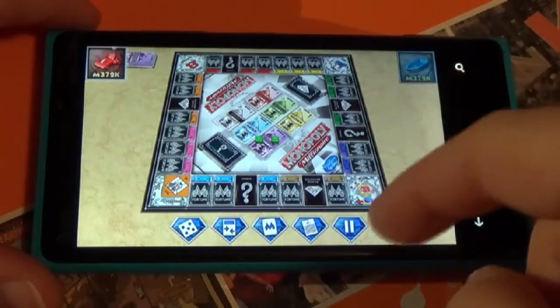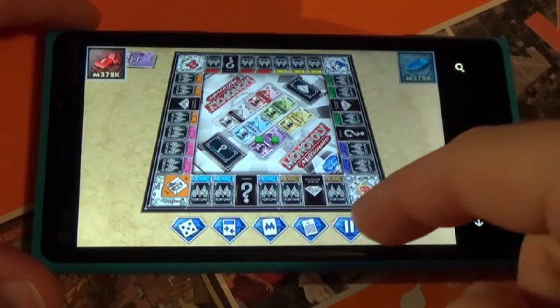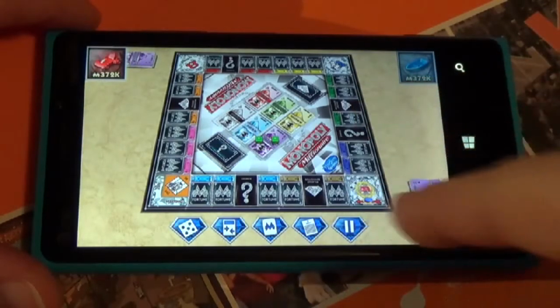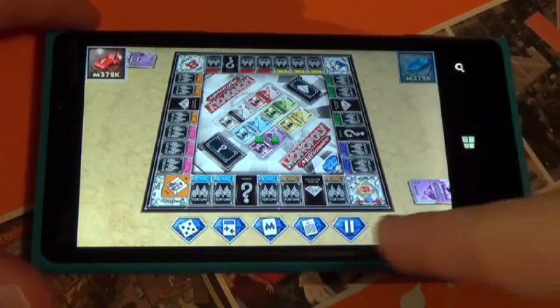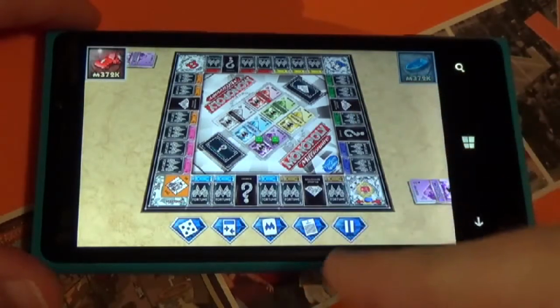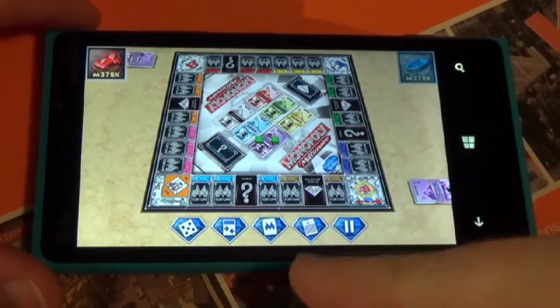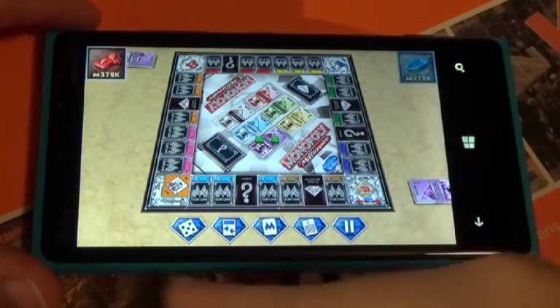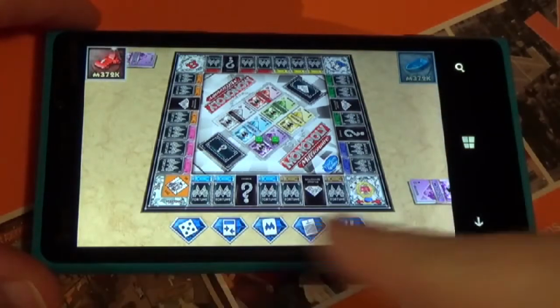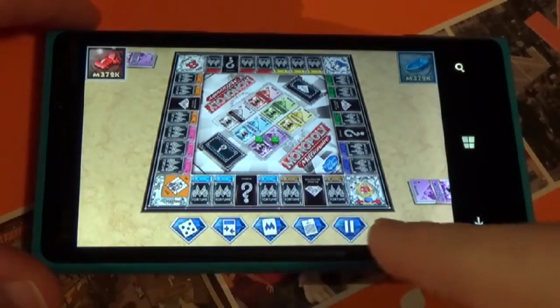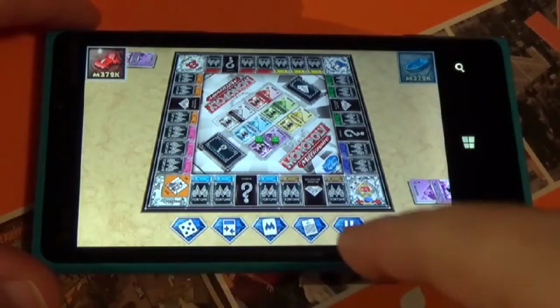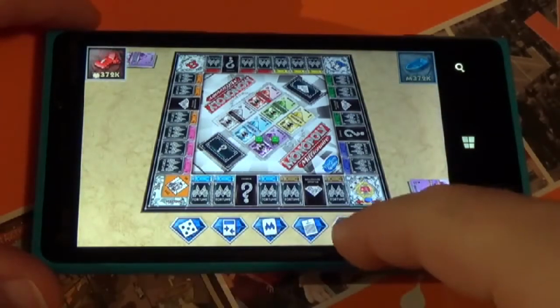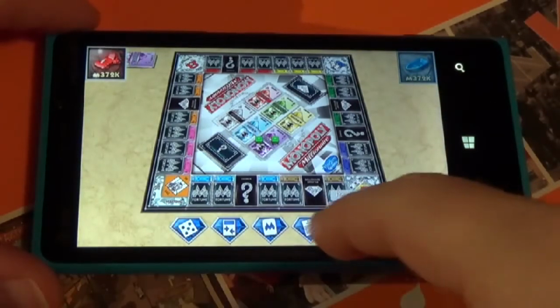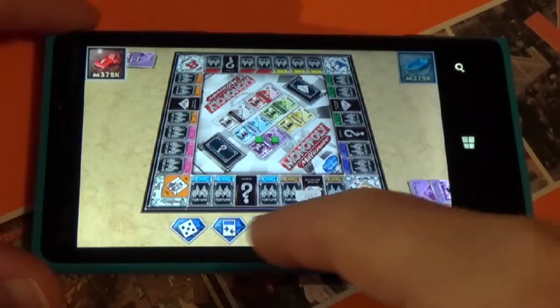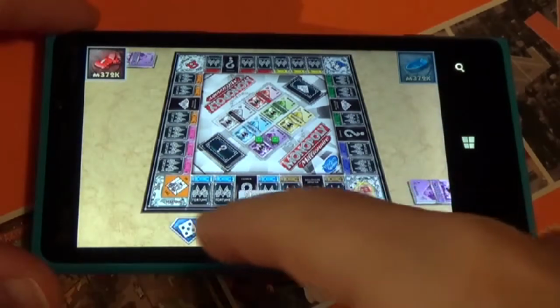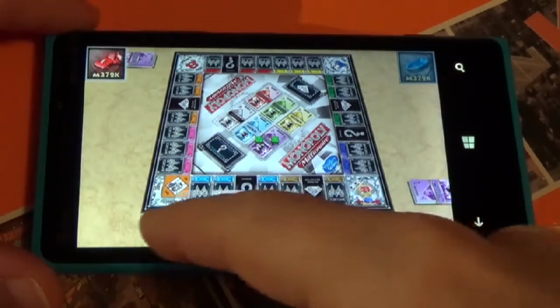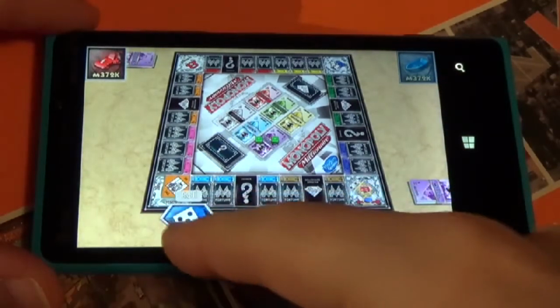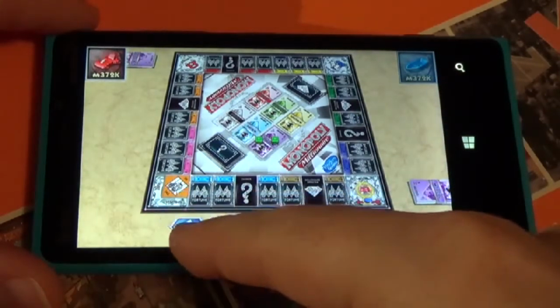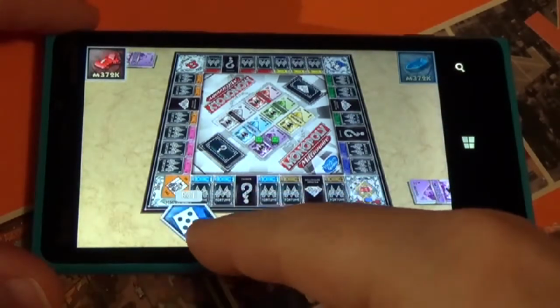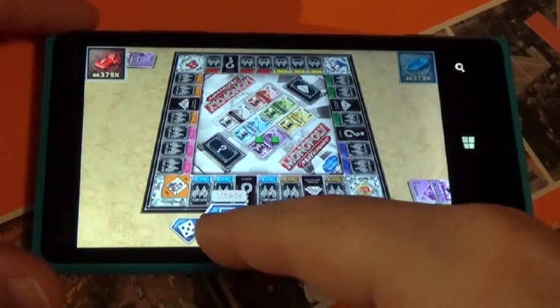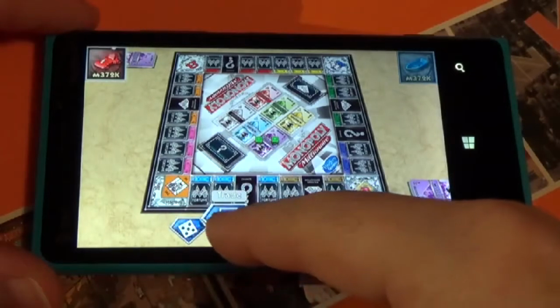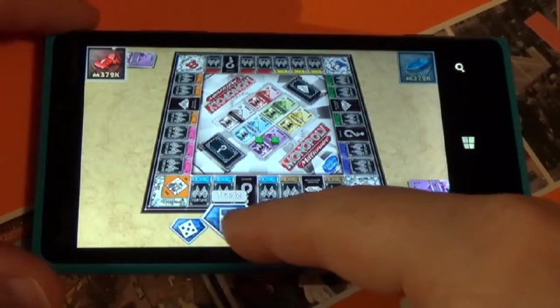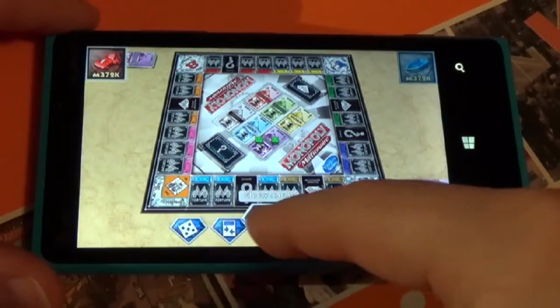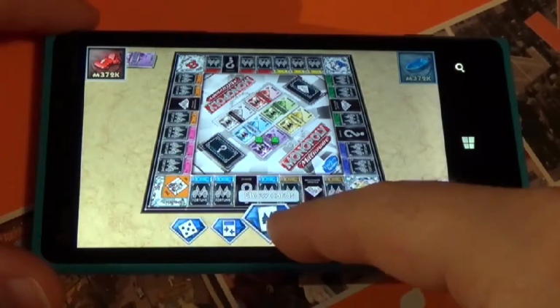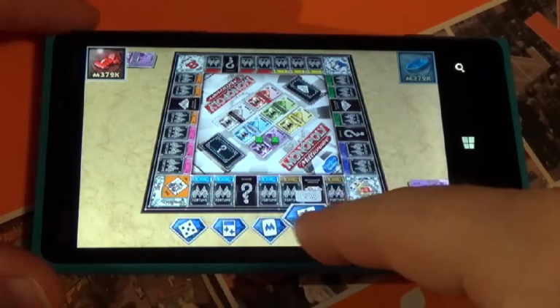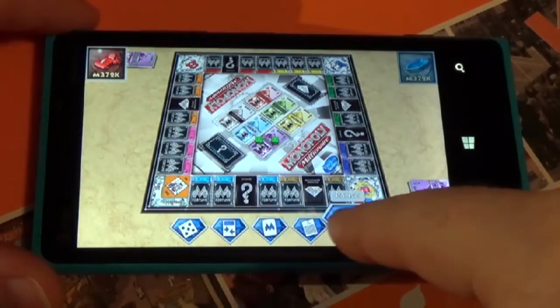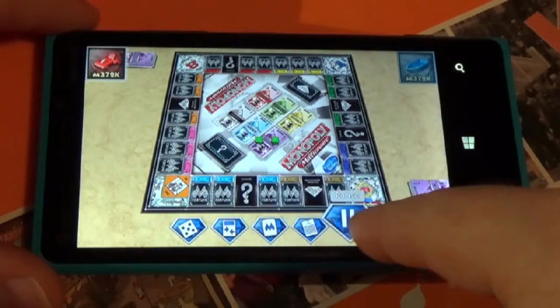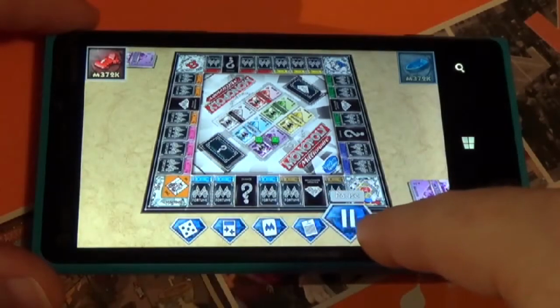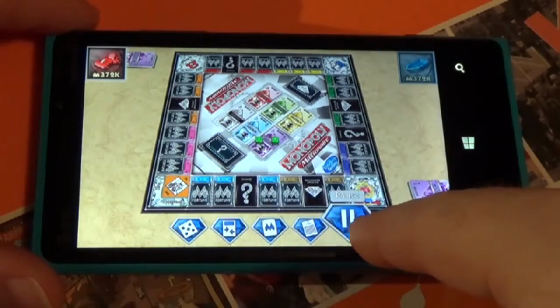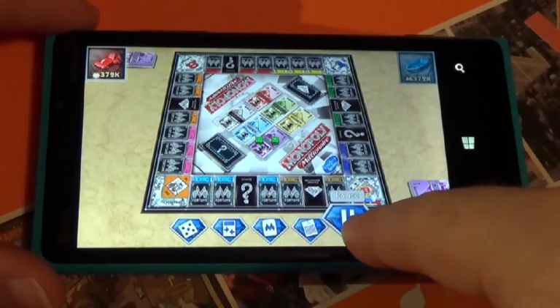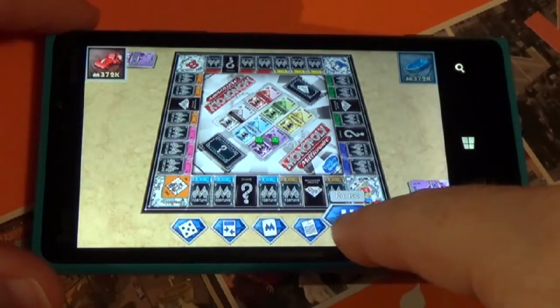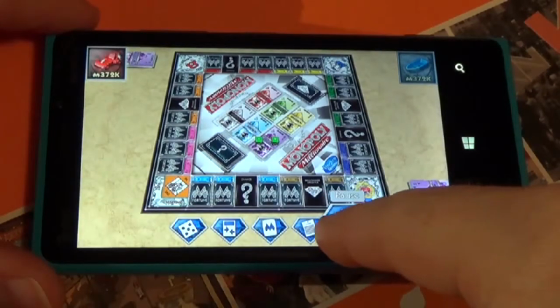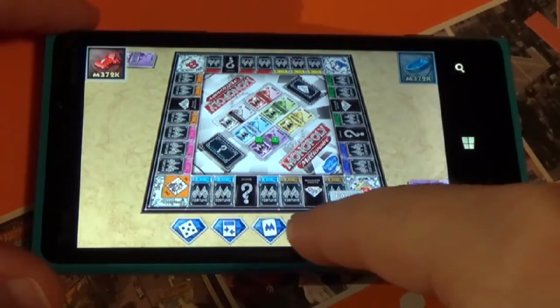Down here at the bottom you've got all these different options. It's hard to tell what they are, but you can just press and hold over them to see what they do.